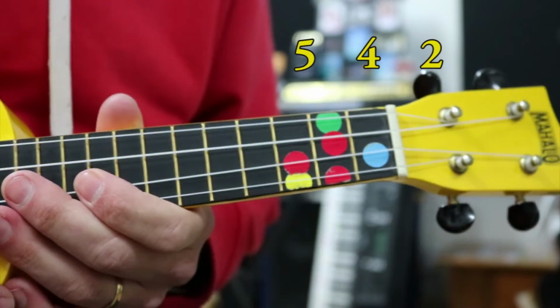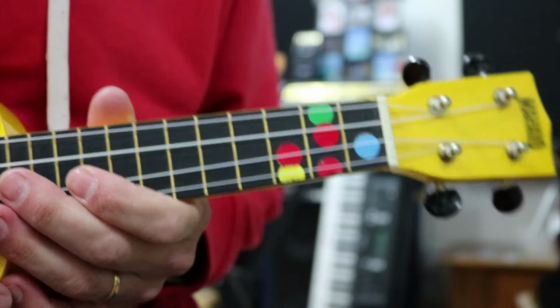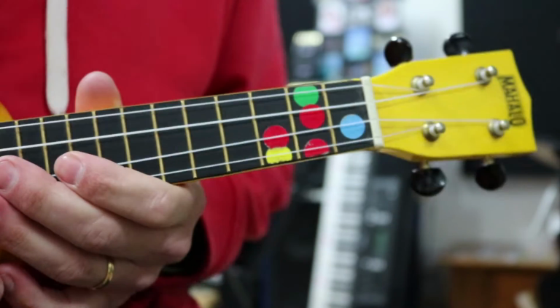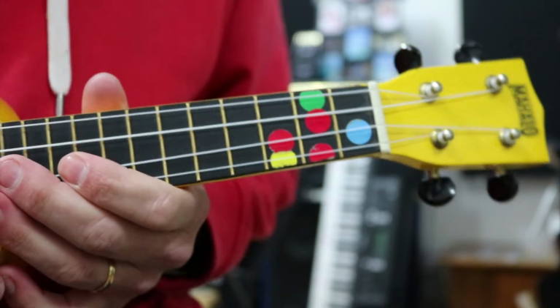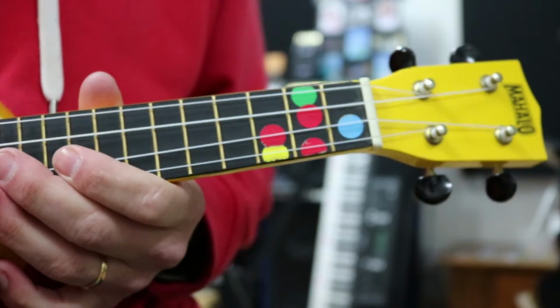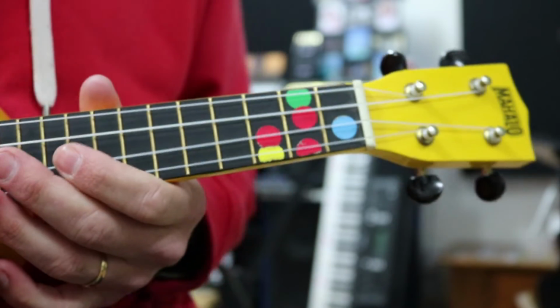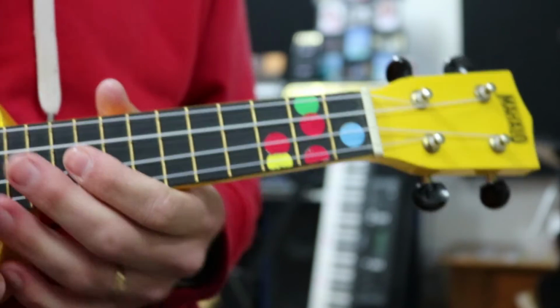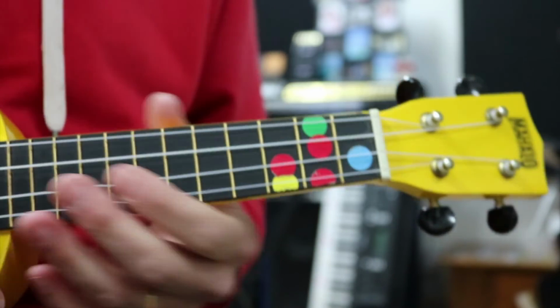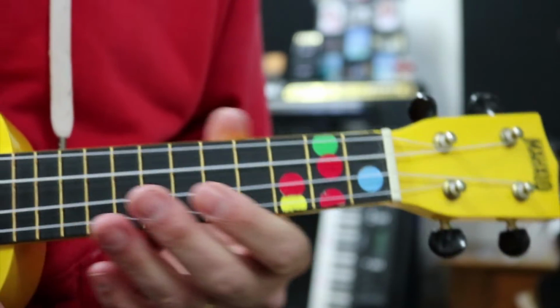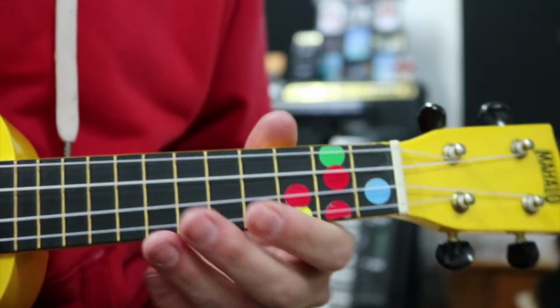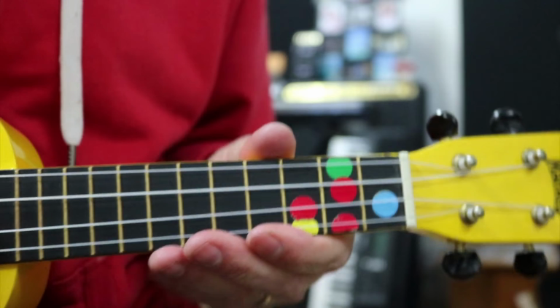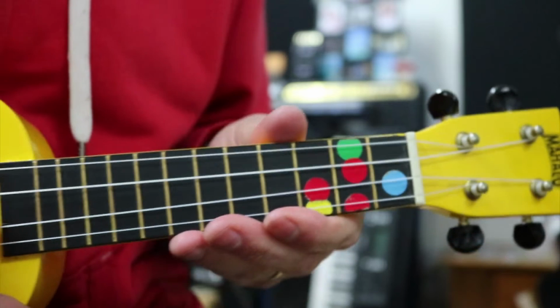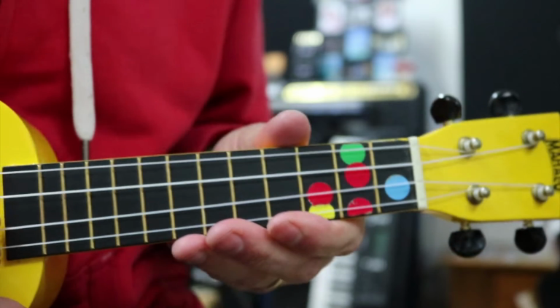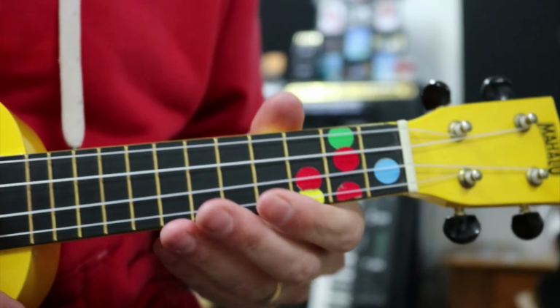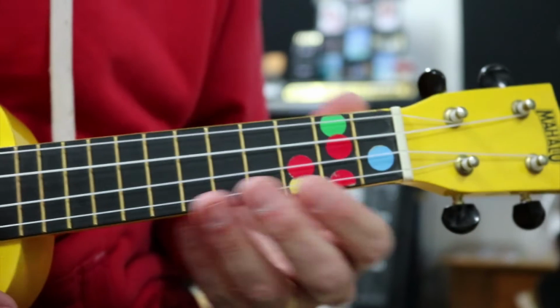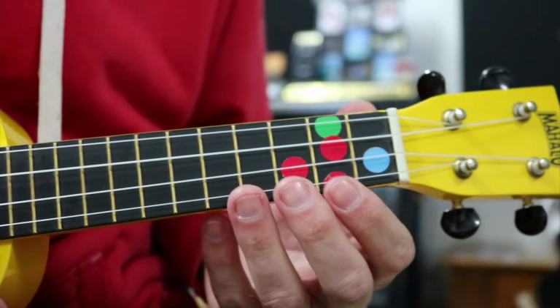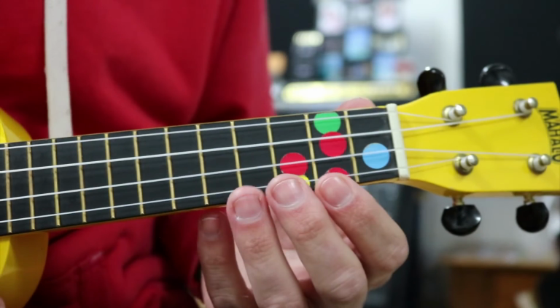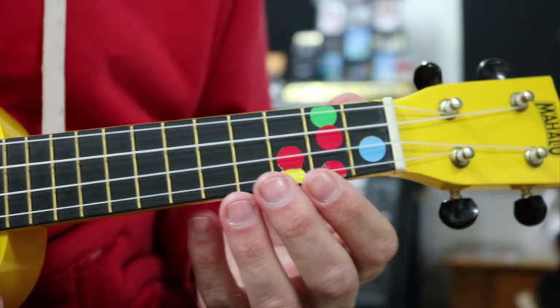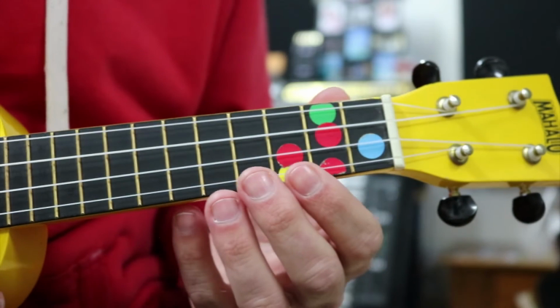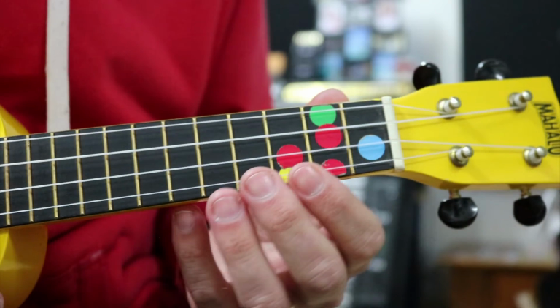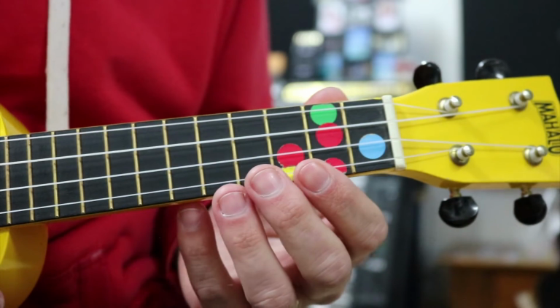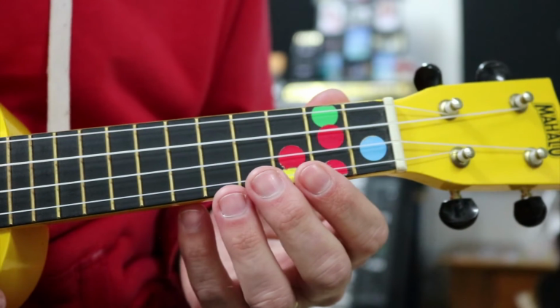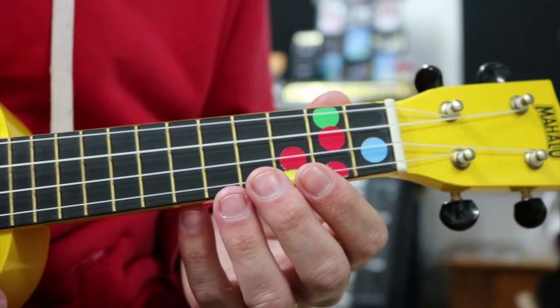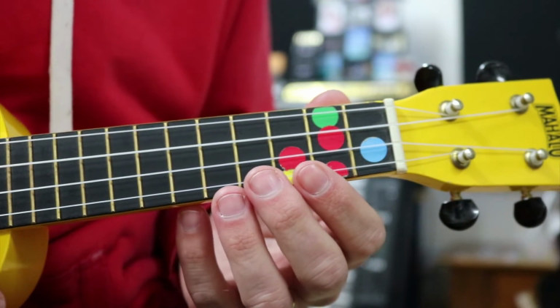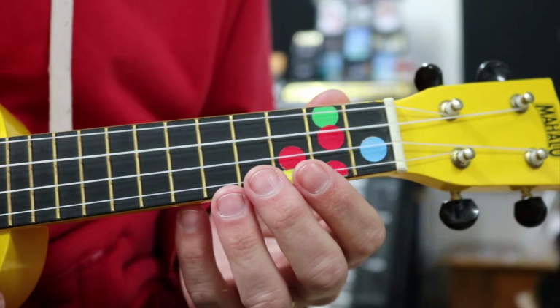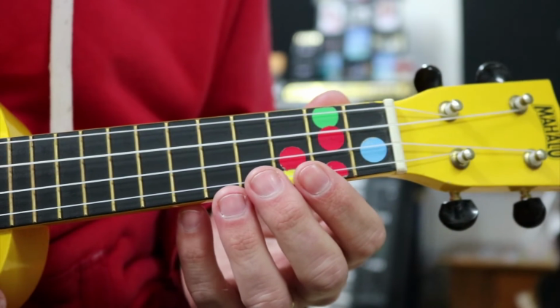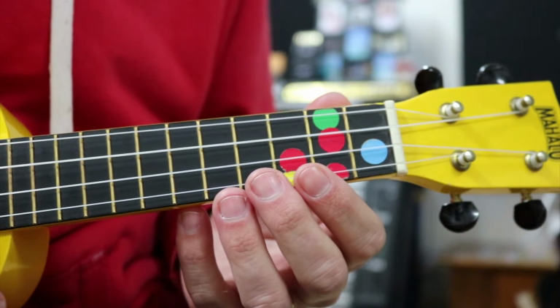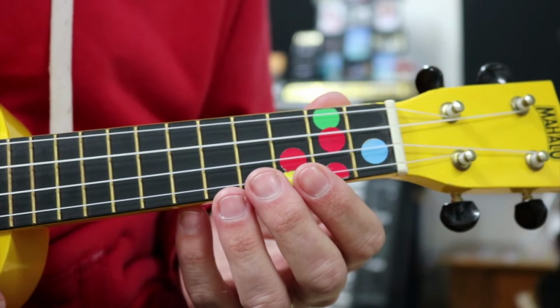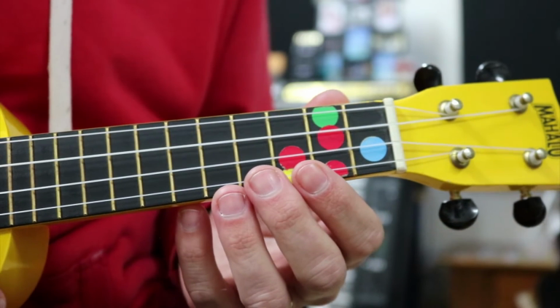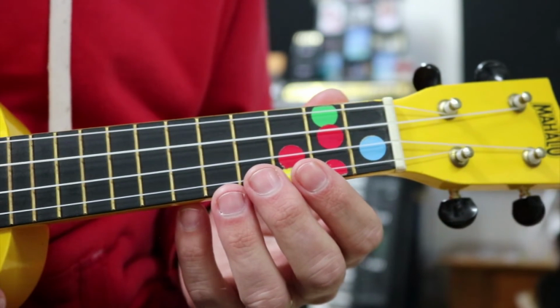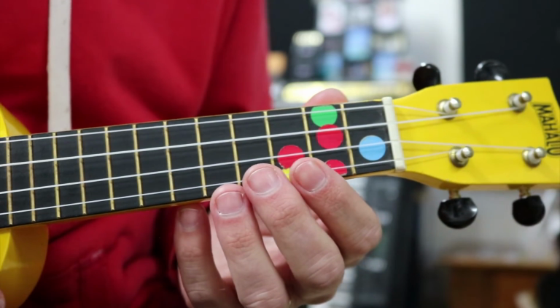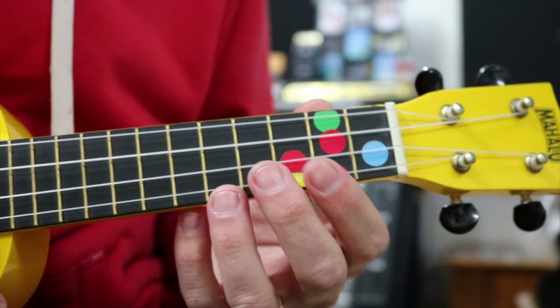Alright, we're going to play that over and over for about a minute. Here we go. 3, 2, 1, go.